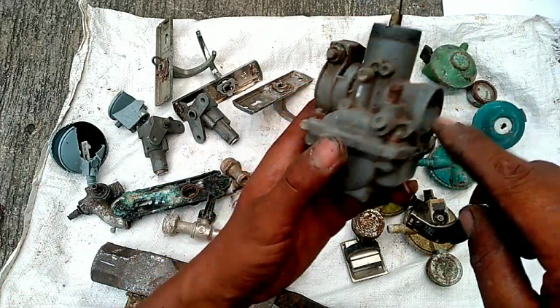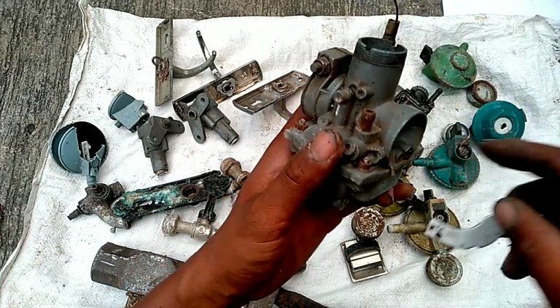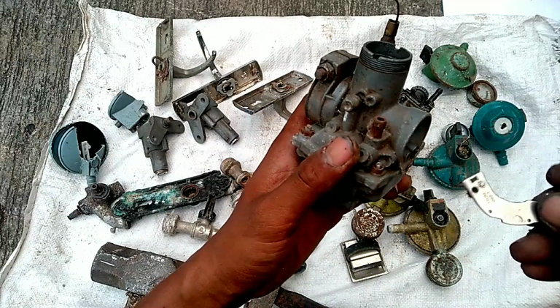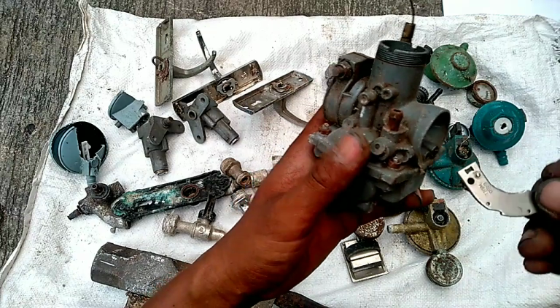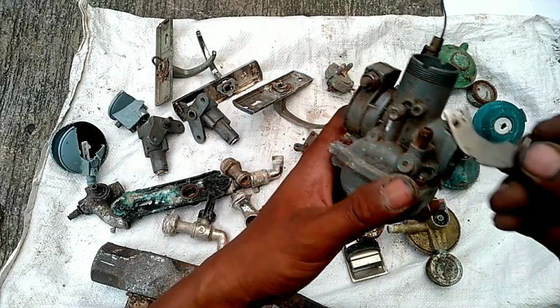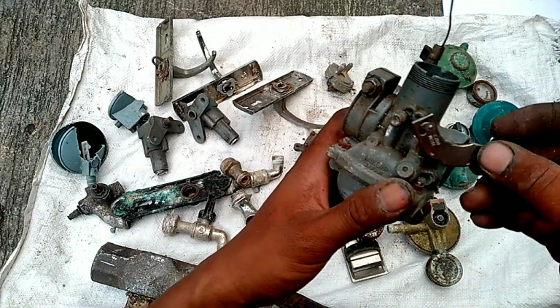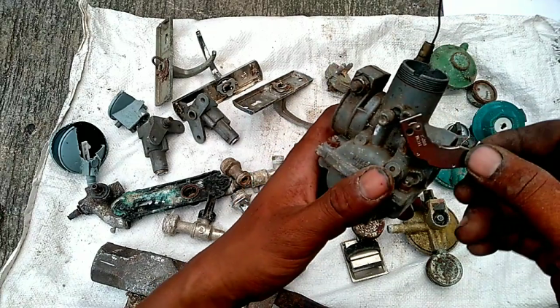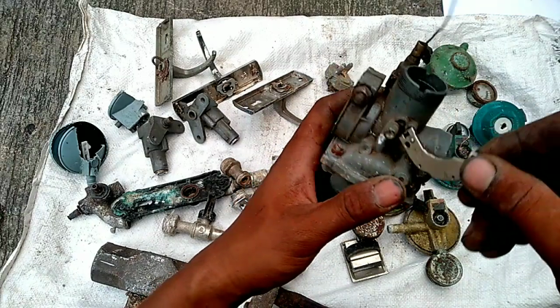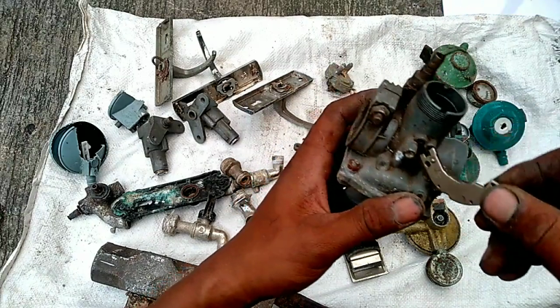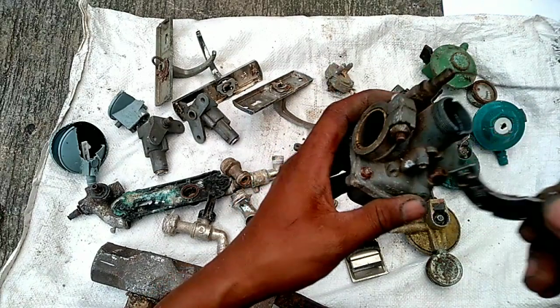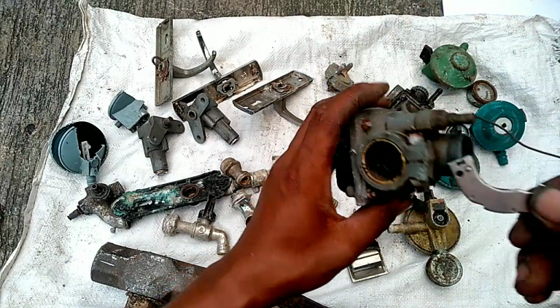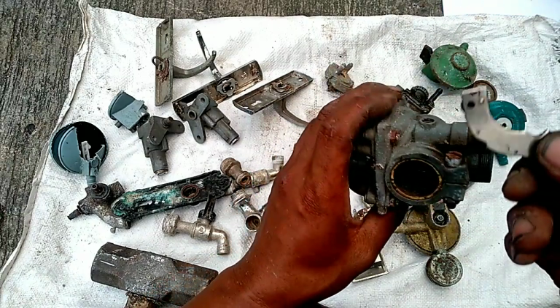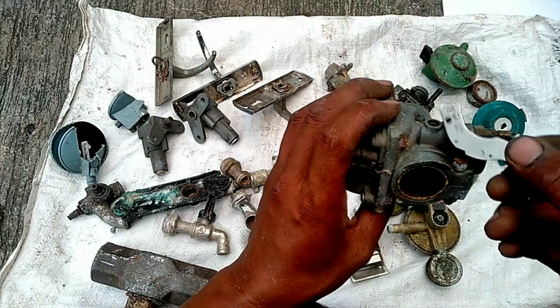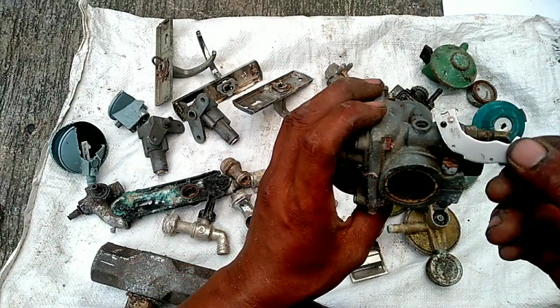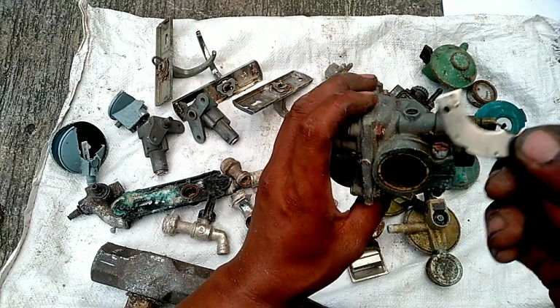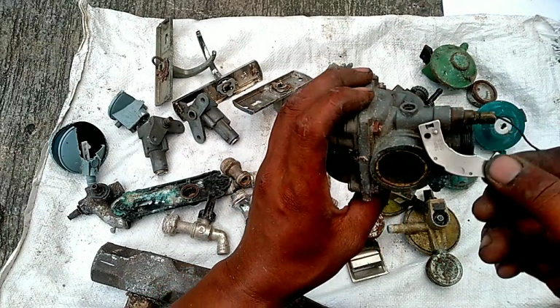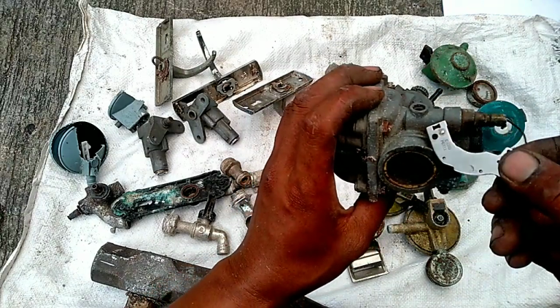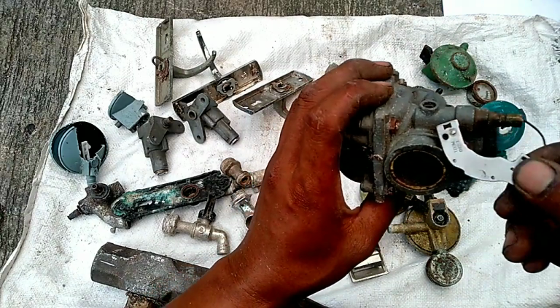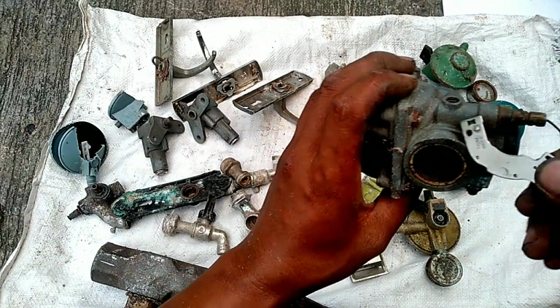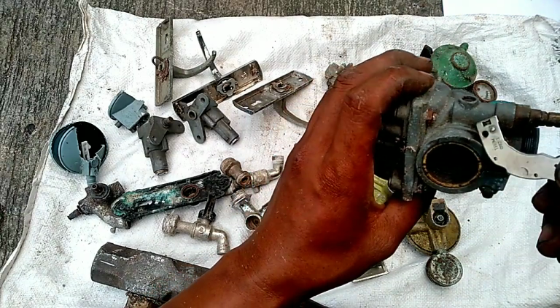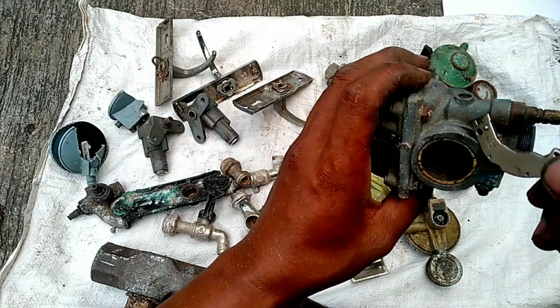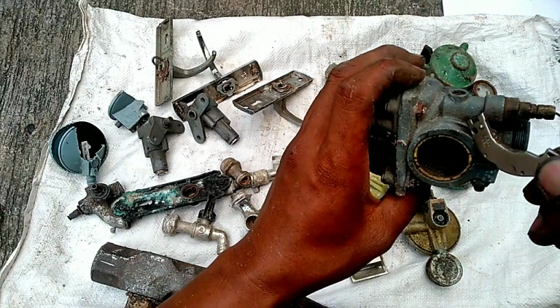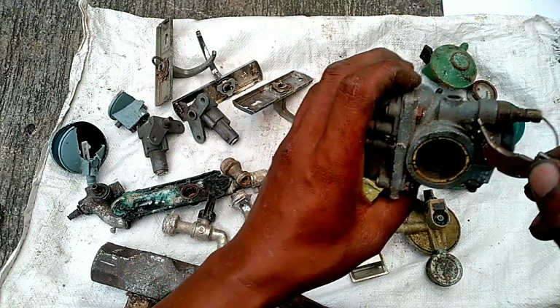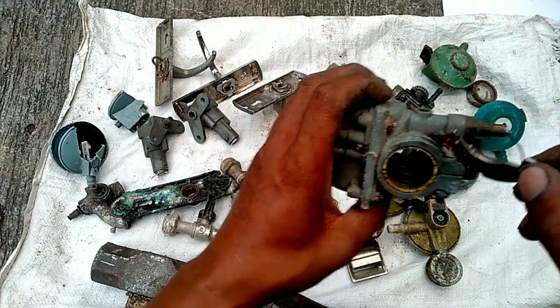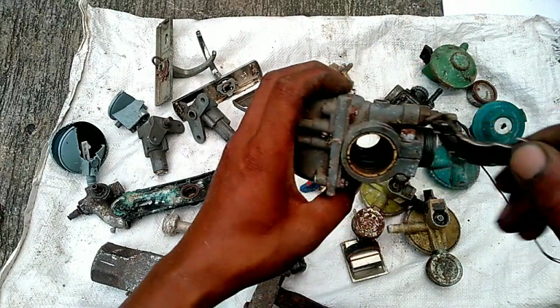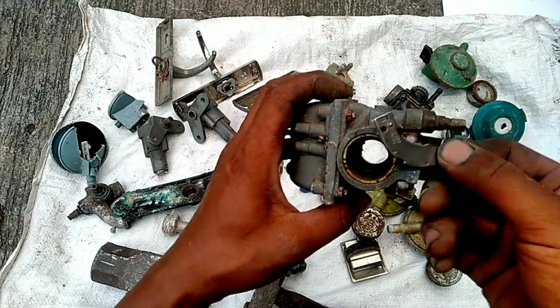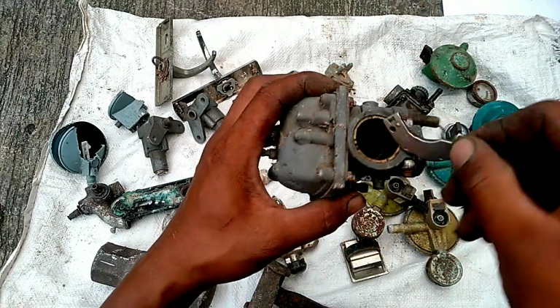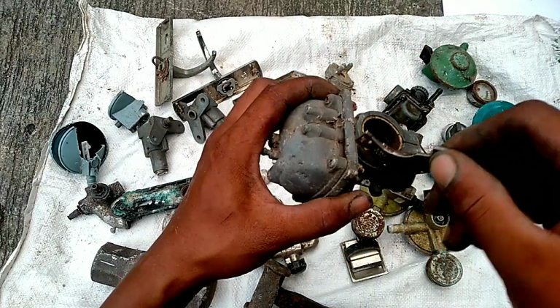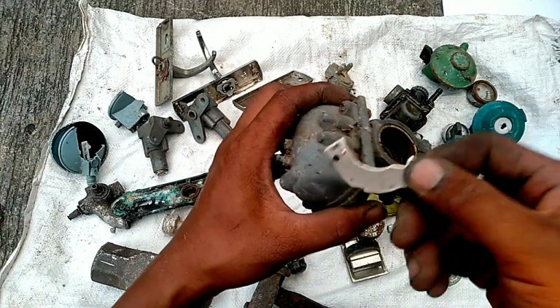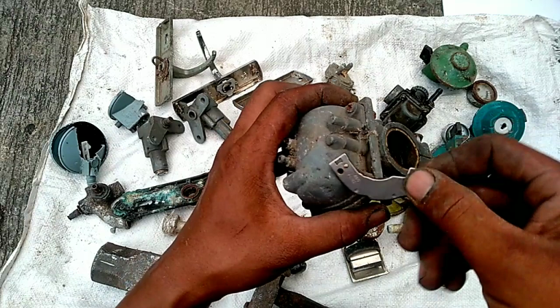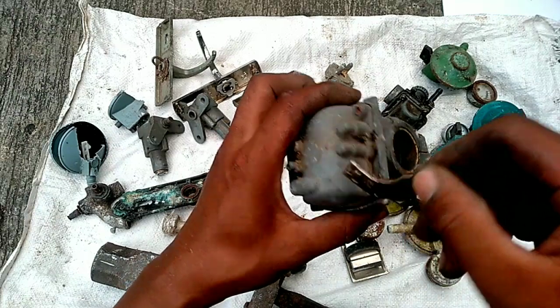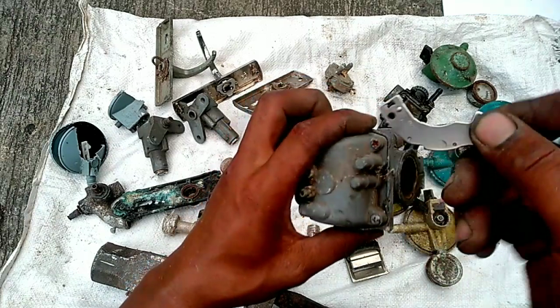Ini ada babet atau diral. Ini ada besinya, ini harus kita bersihkan.